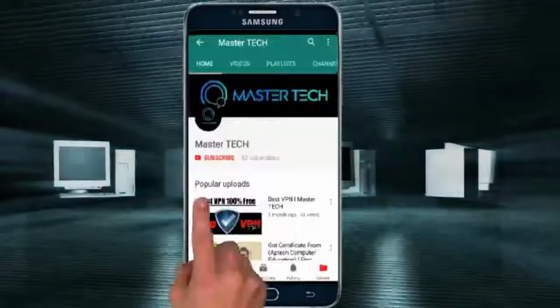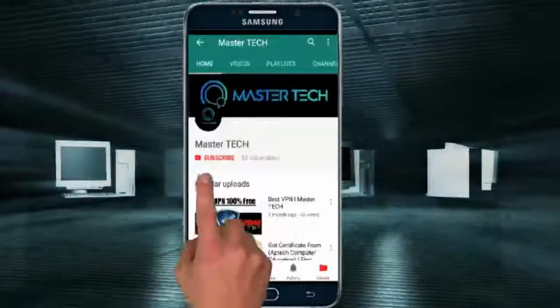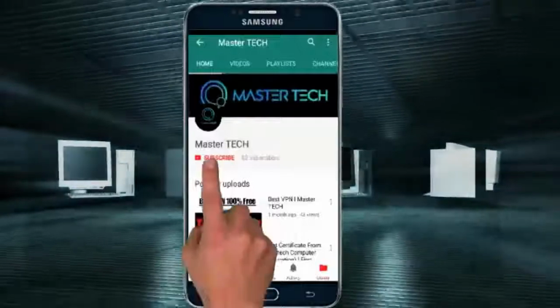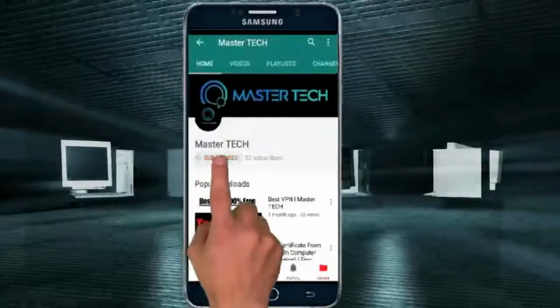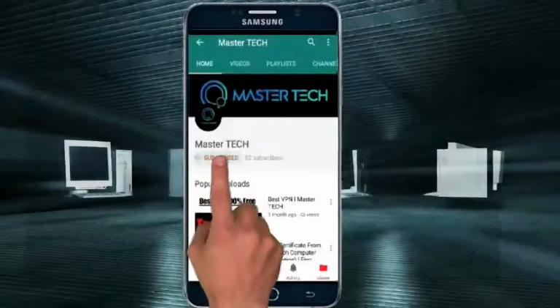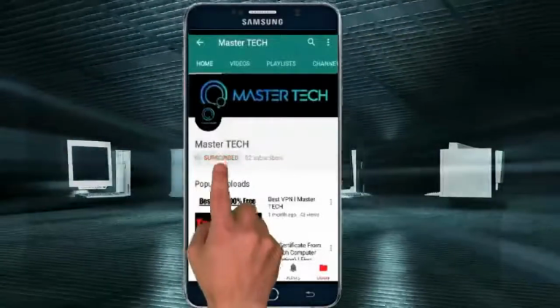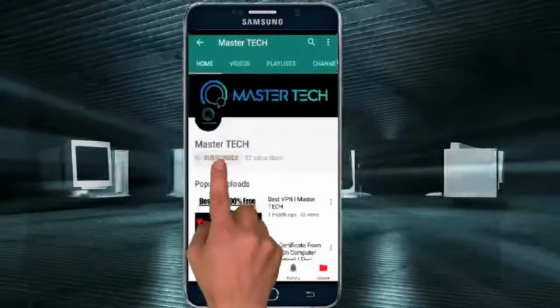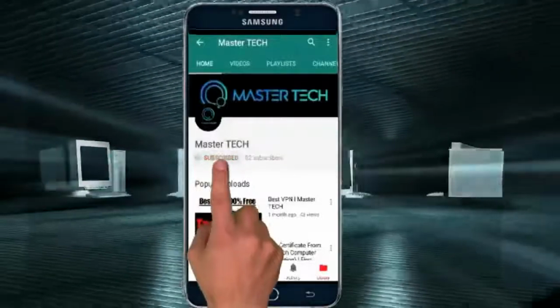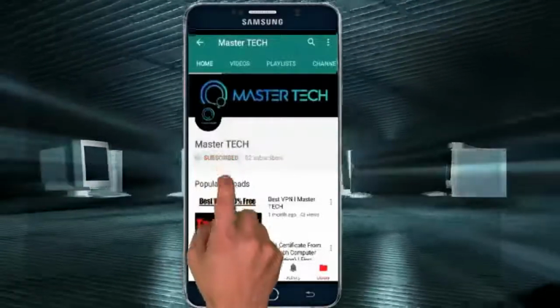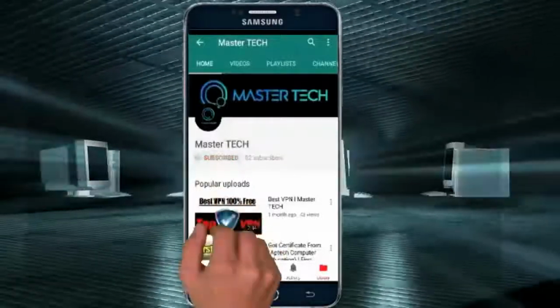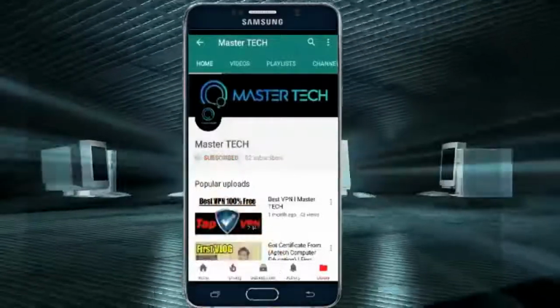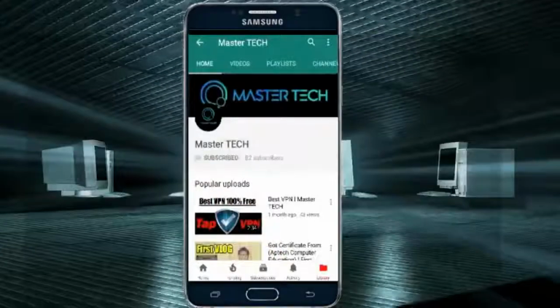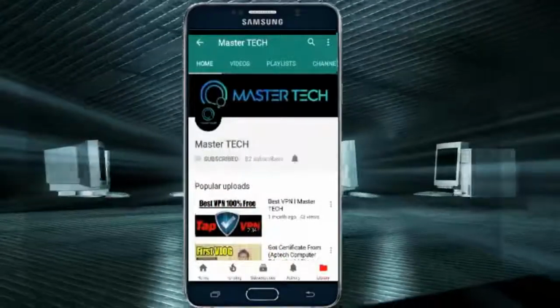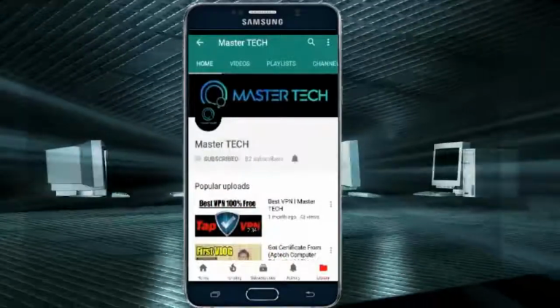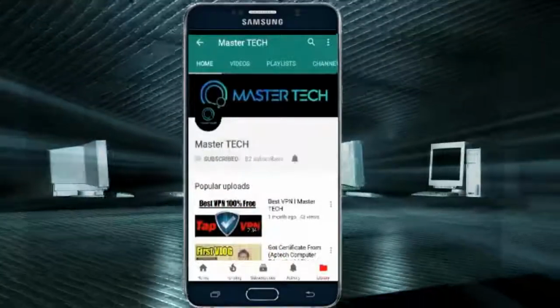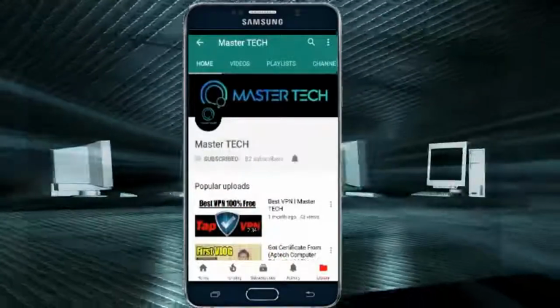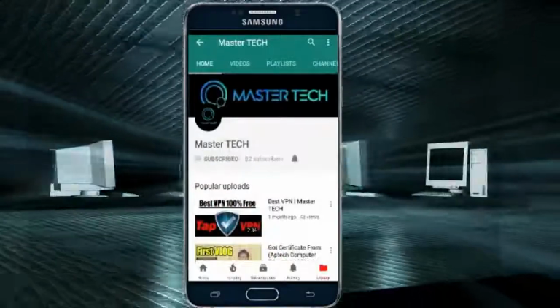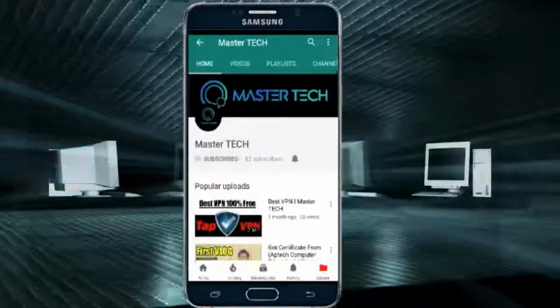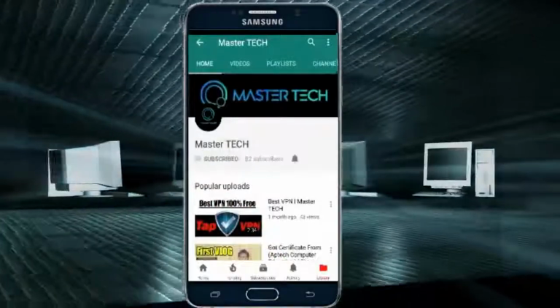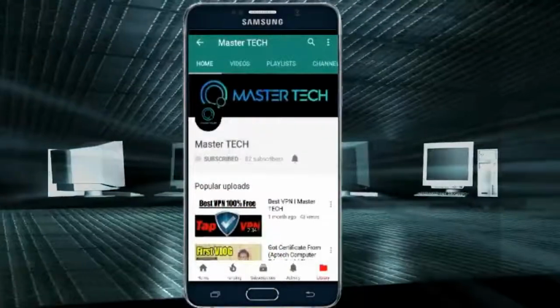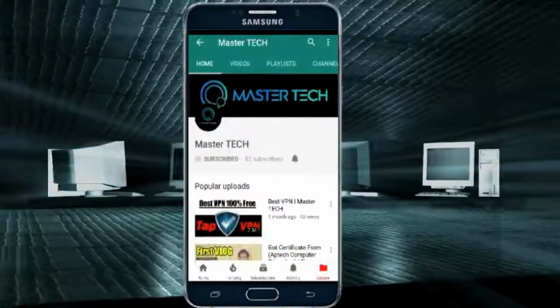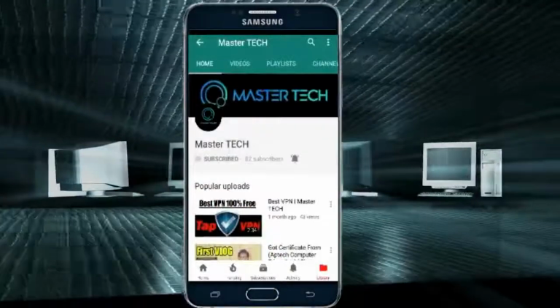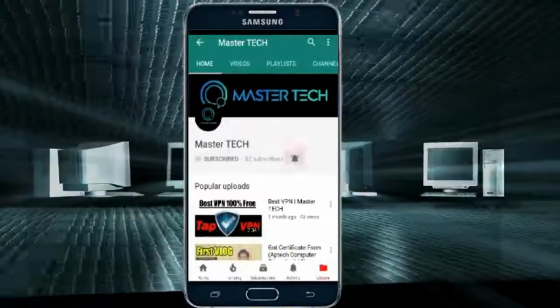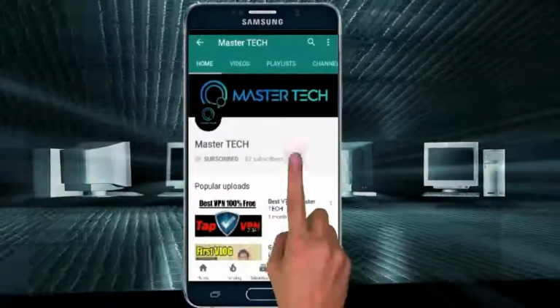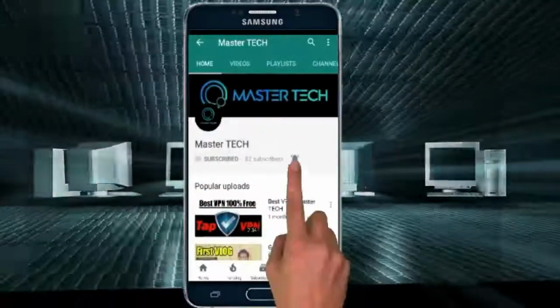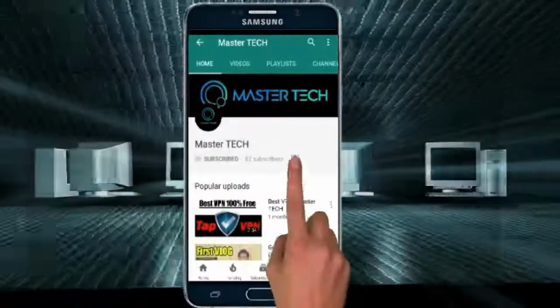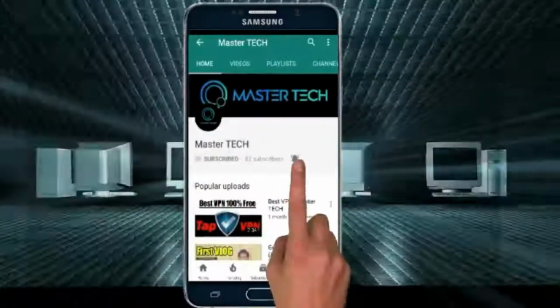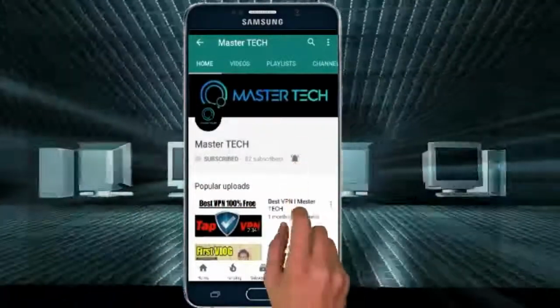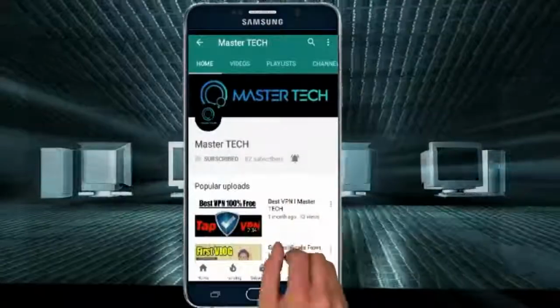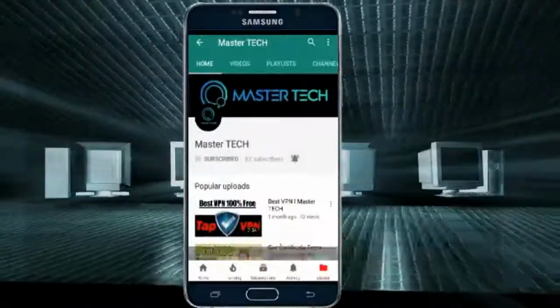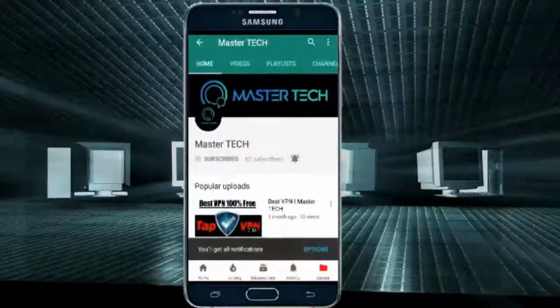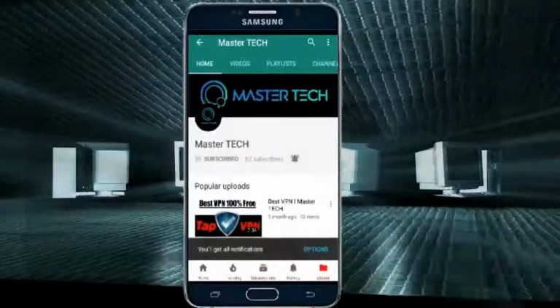Subscribe to our channel by clicking the subscribe button and press the bell icon for all the latest updates.